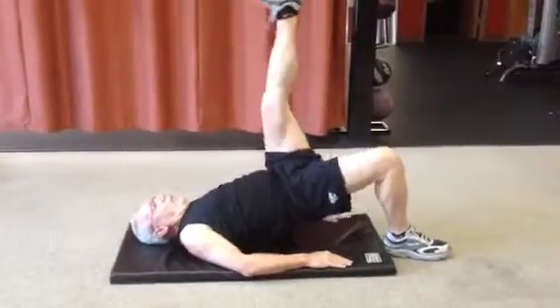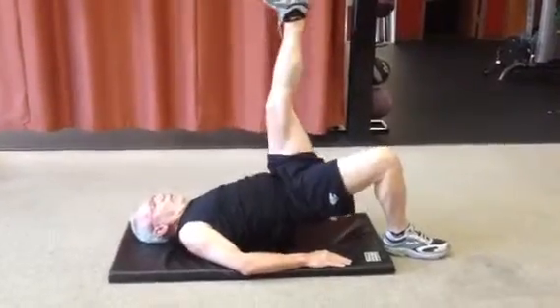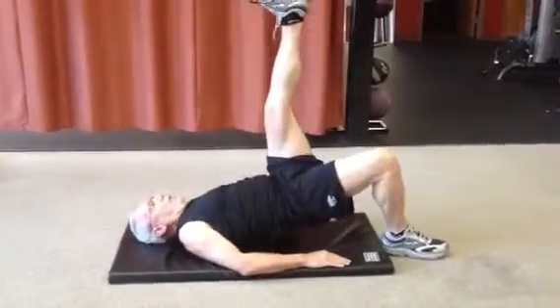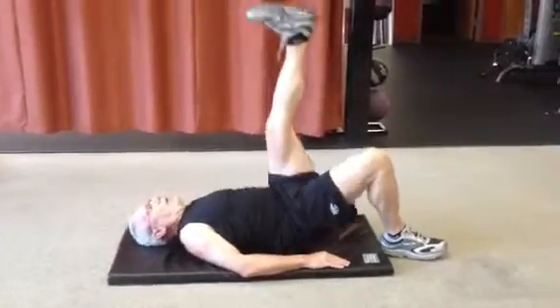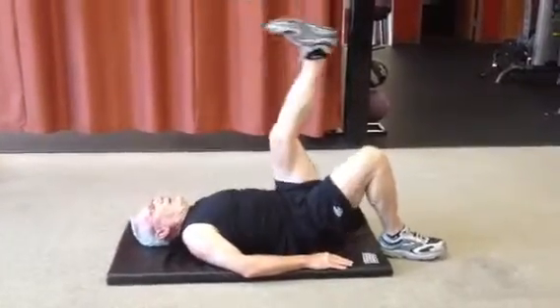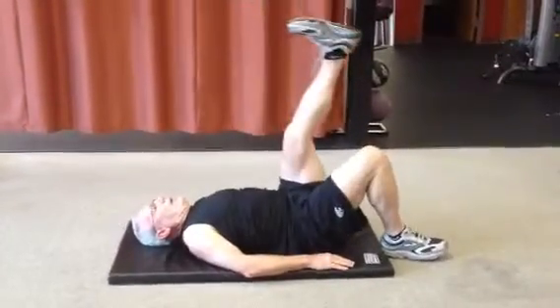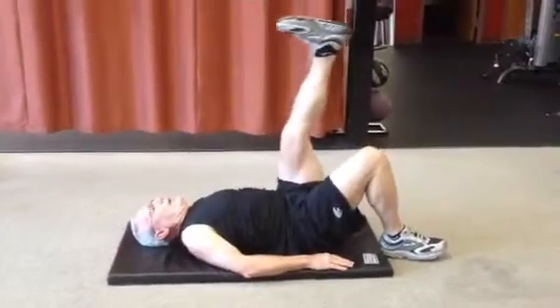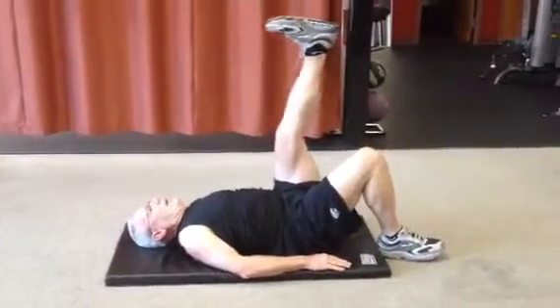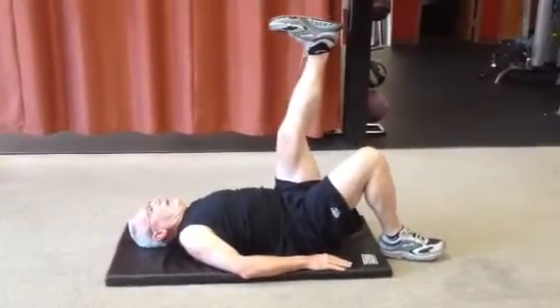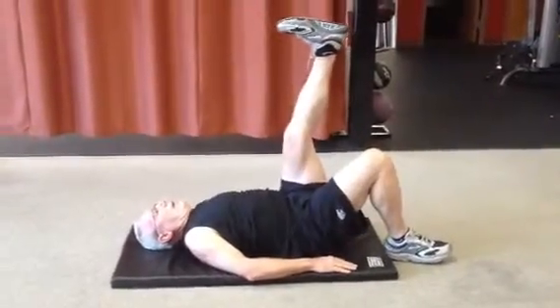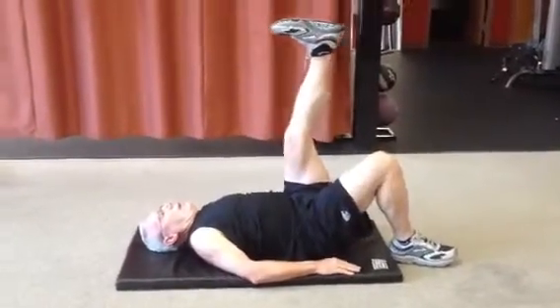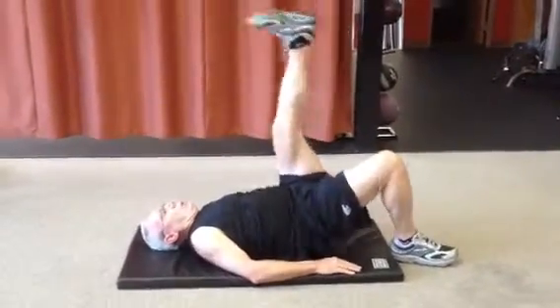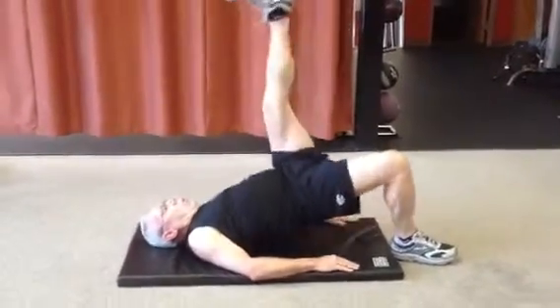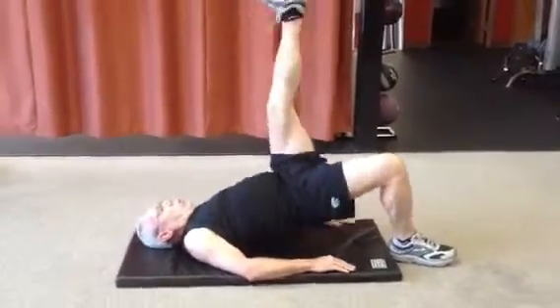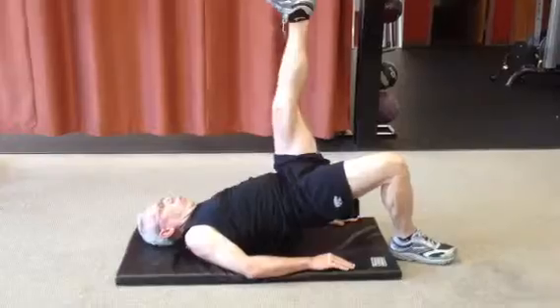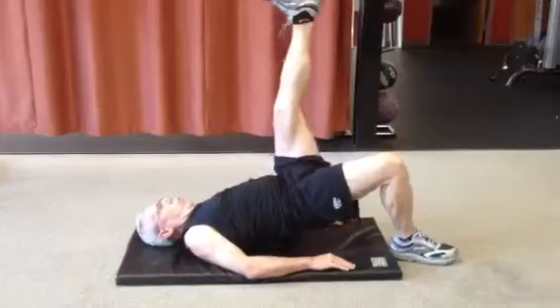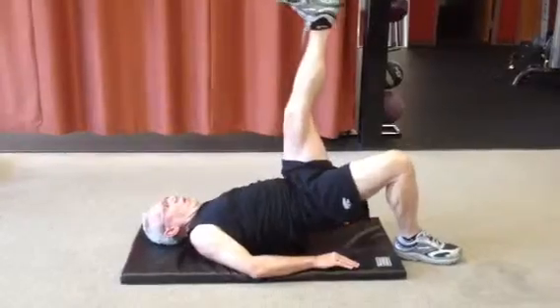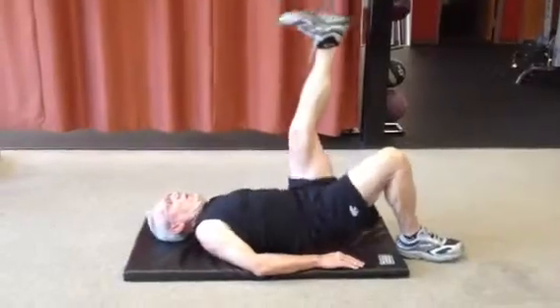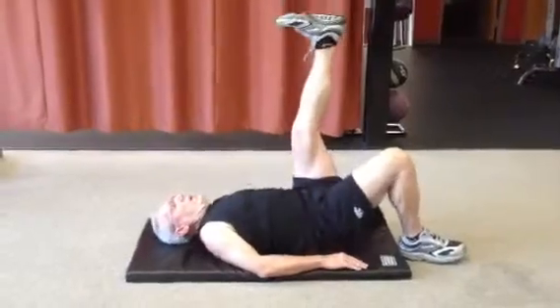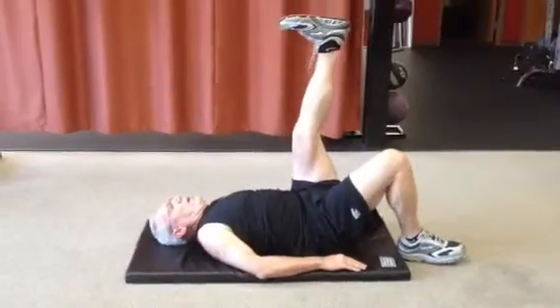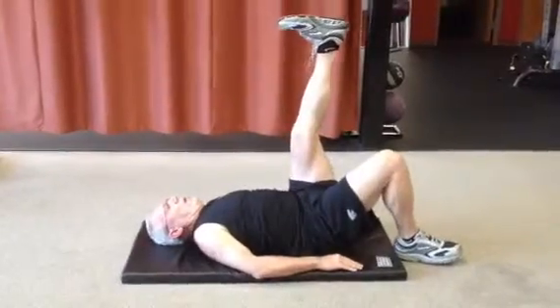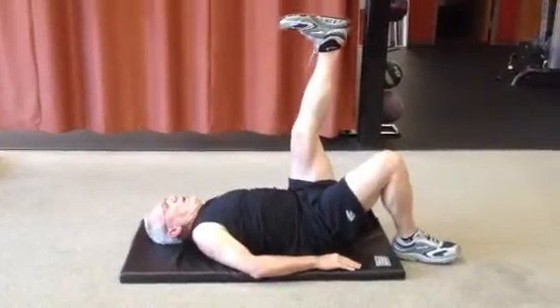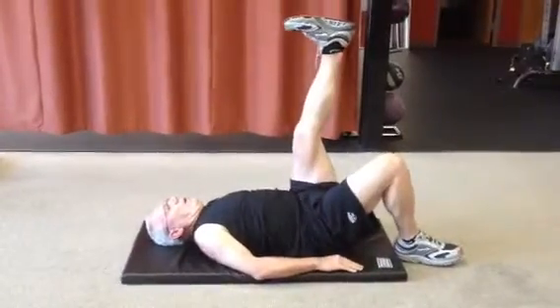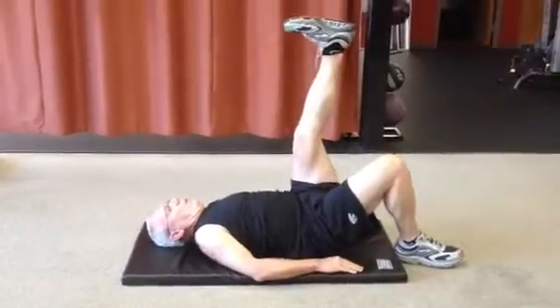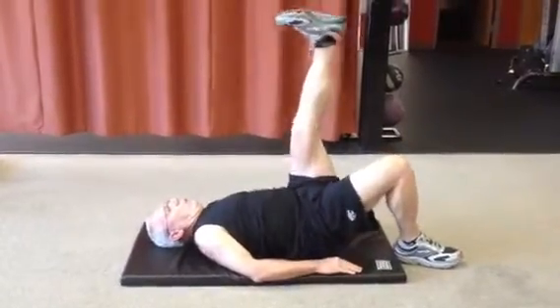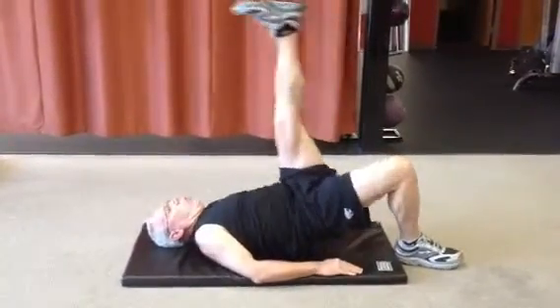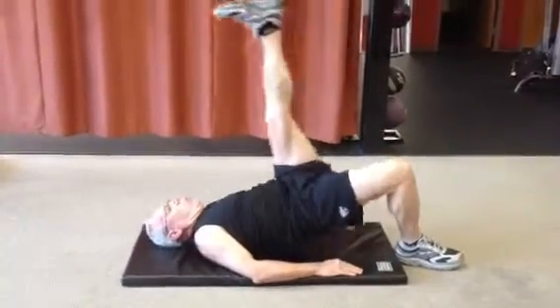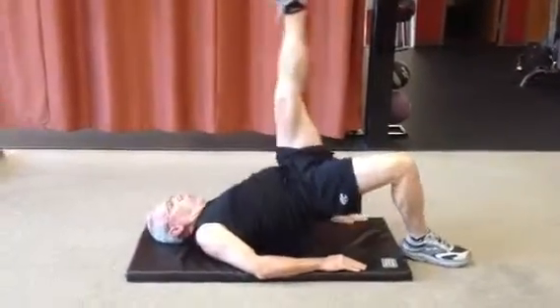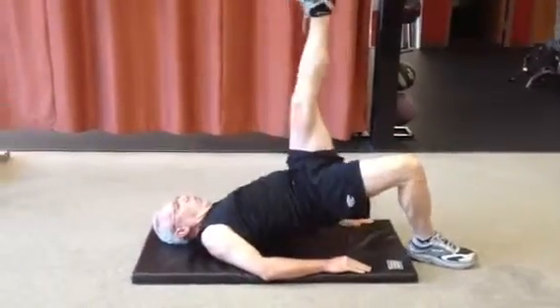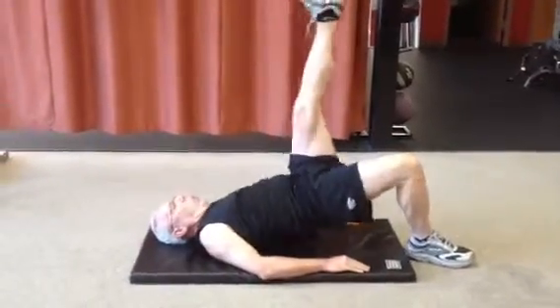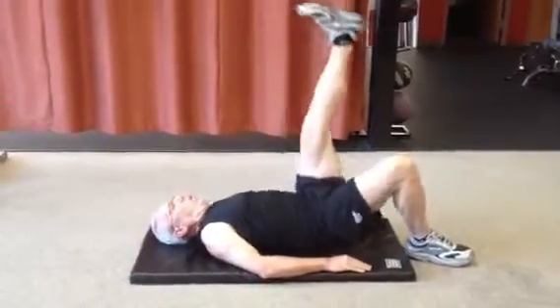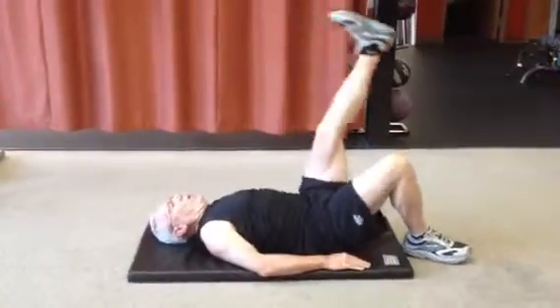Keep that ankle in line with the knee the entire time. Don't let the shoulders shrug, and you are good.